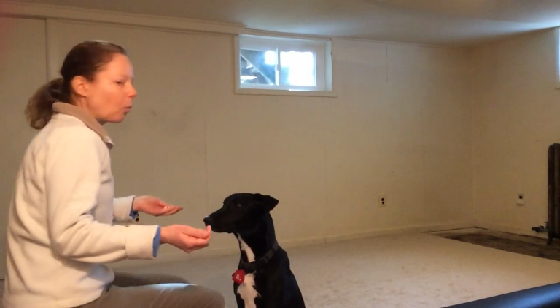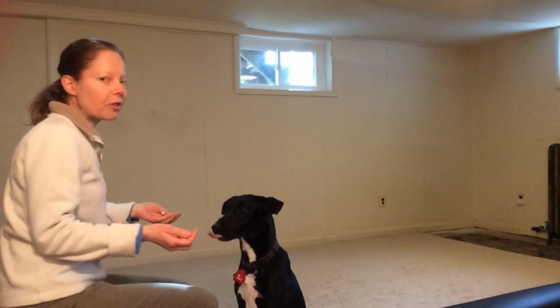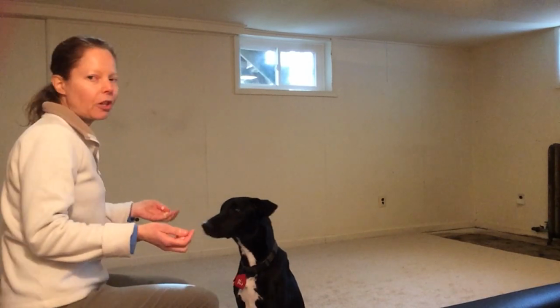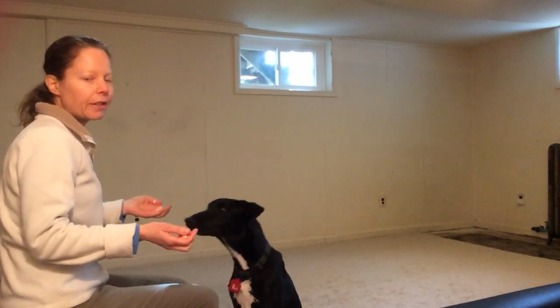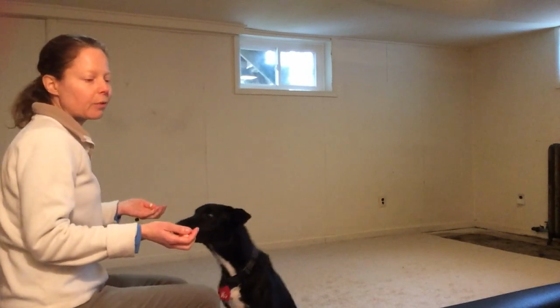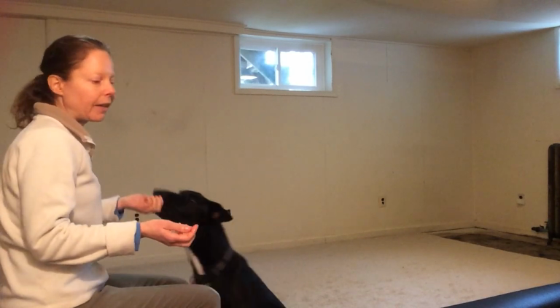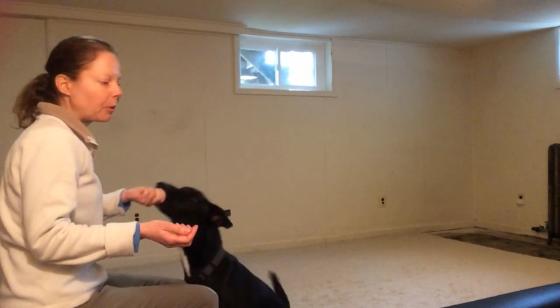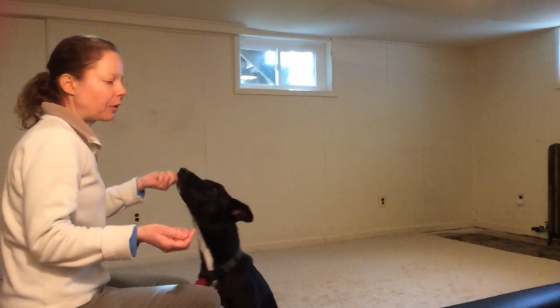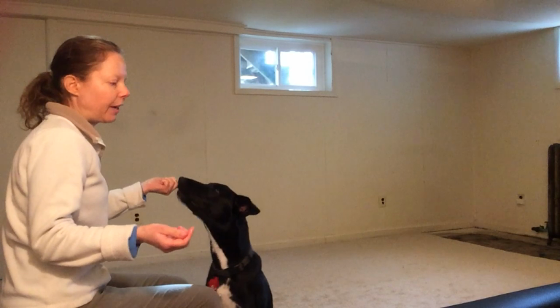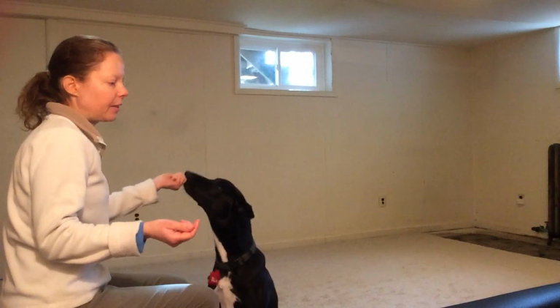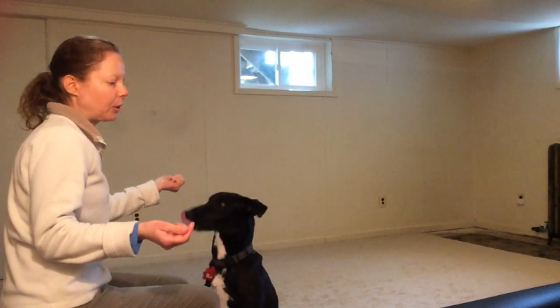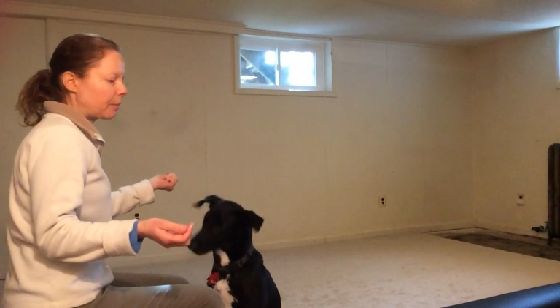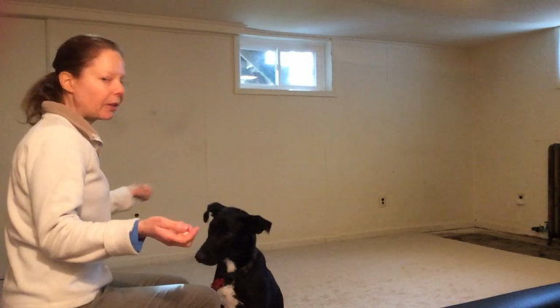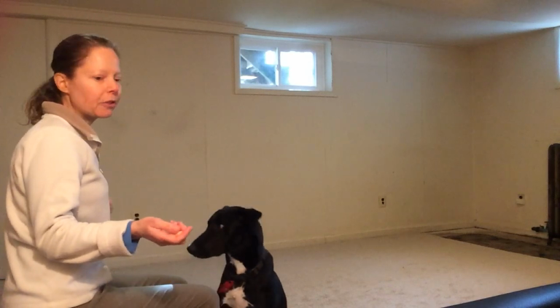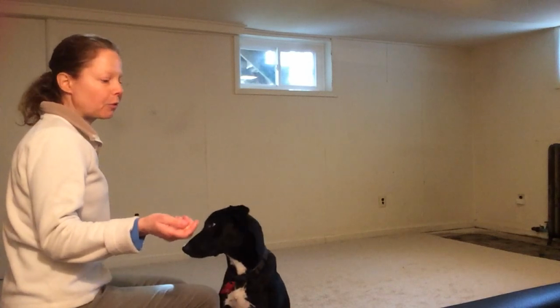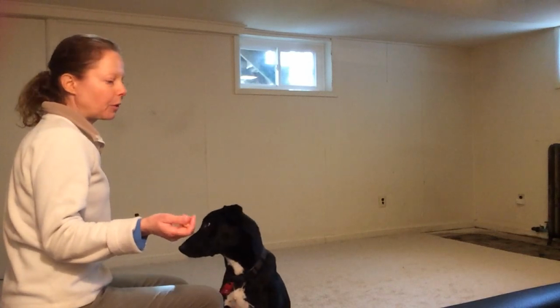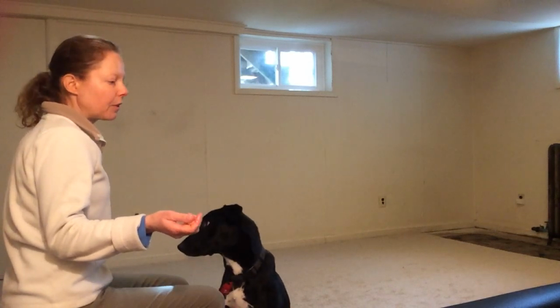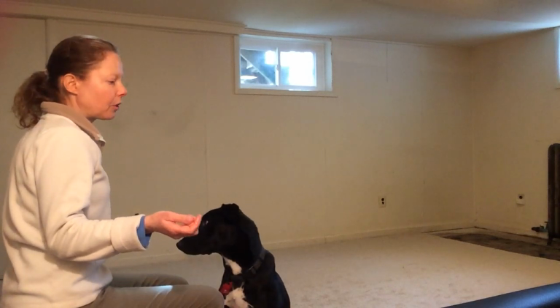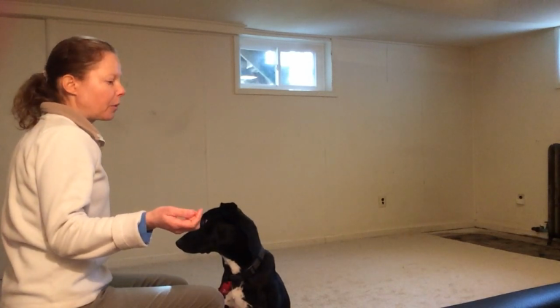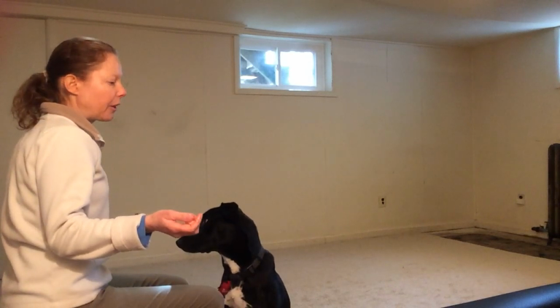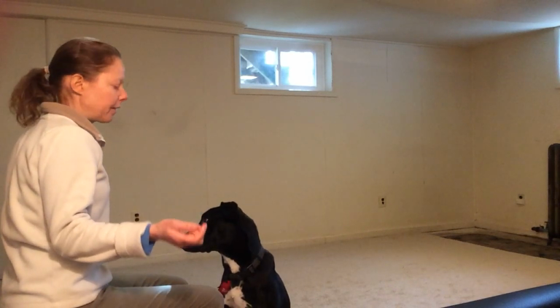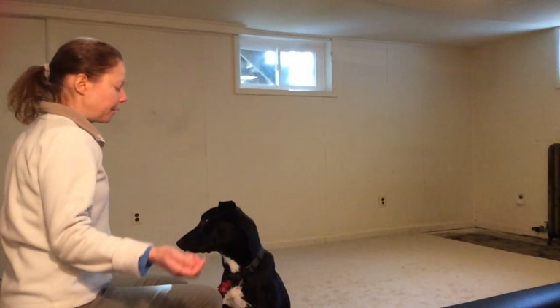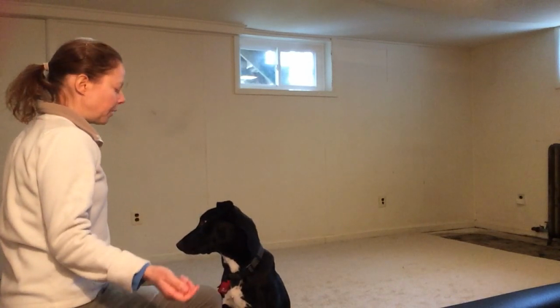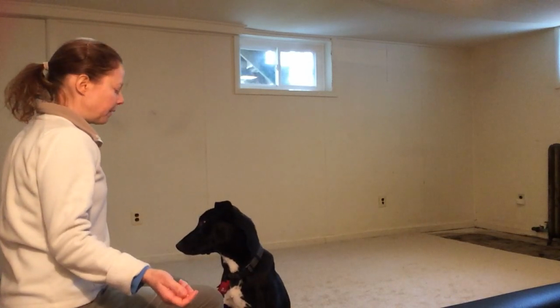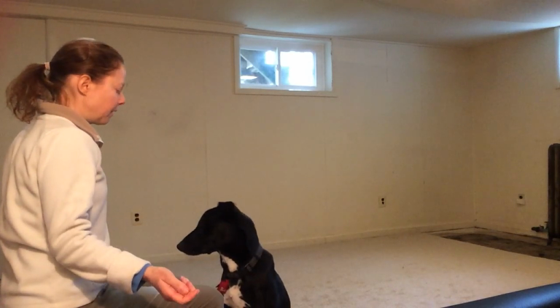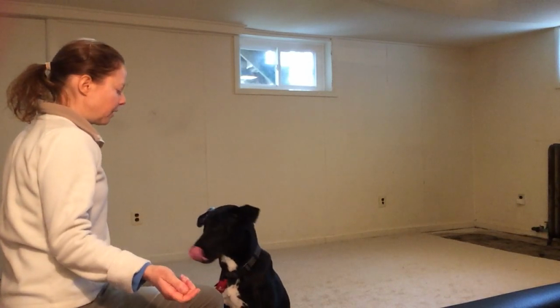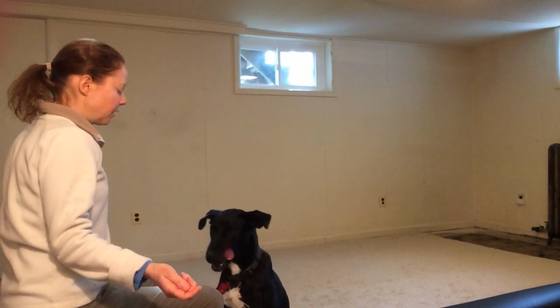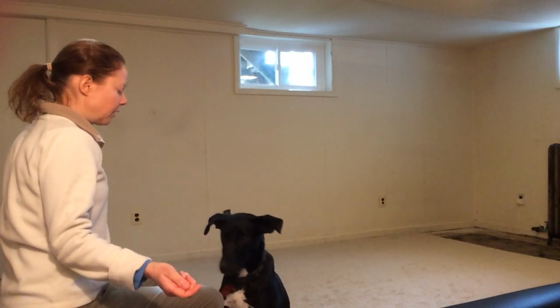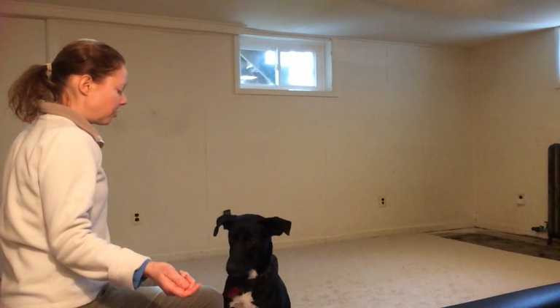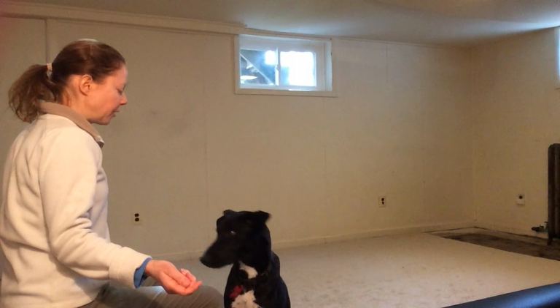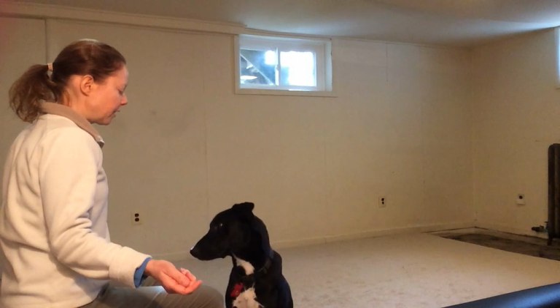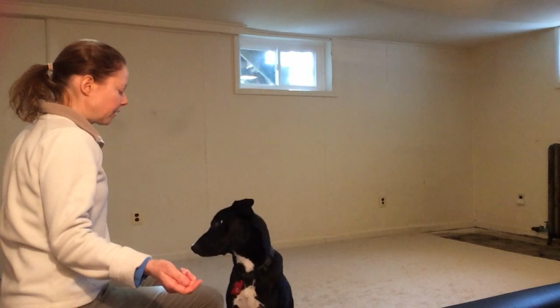Once your dog is reliable with your hands more or less parallel to the floor, start lowering your hands a little bit. Che, look. Yes!